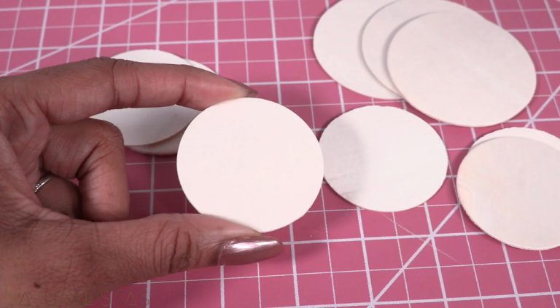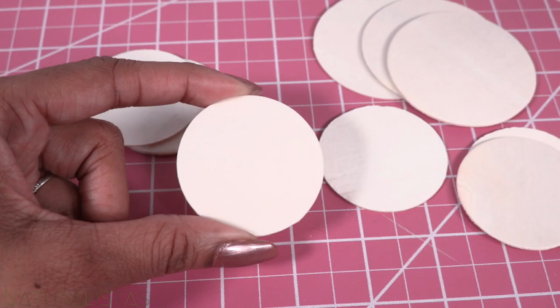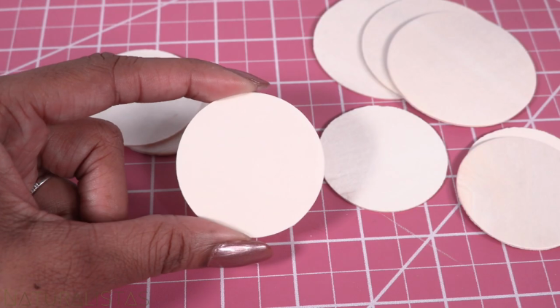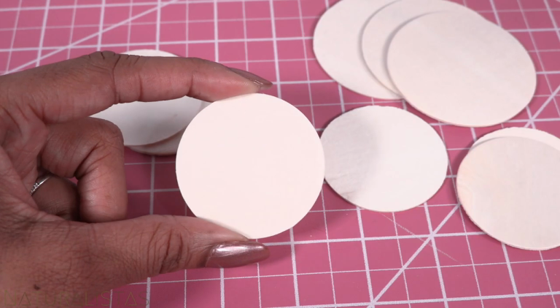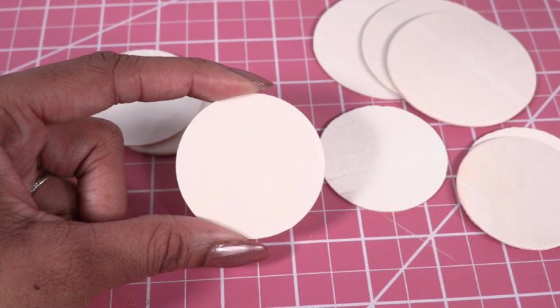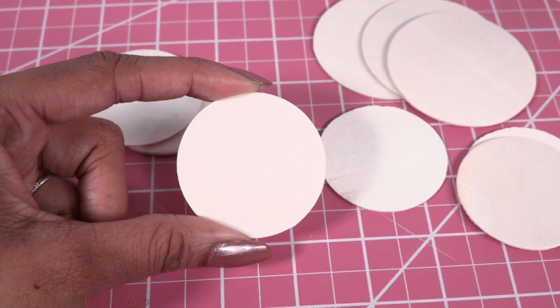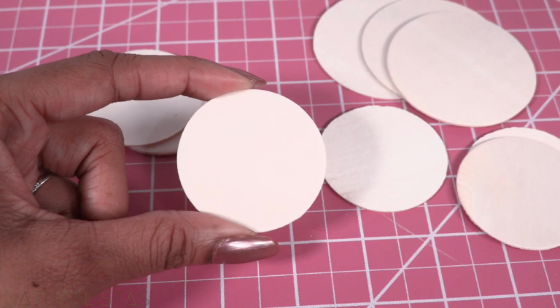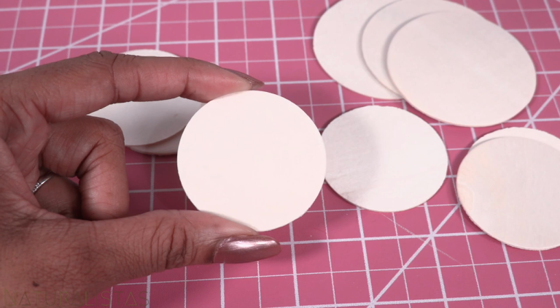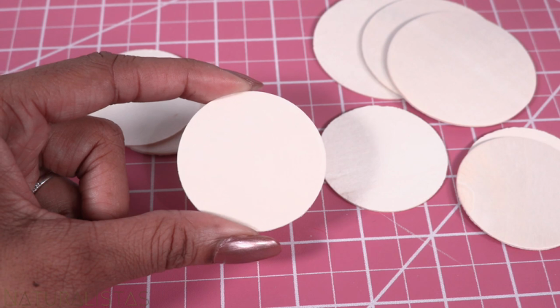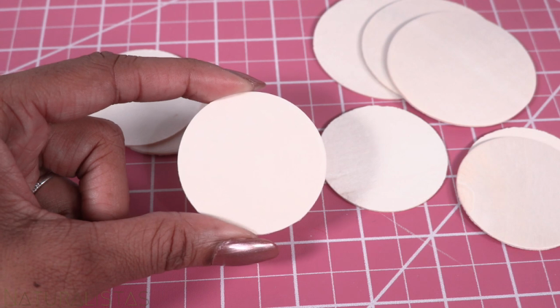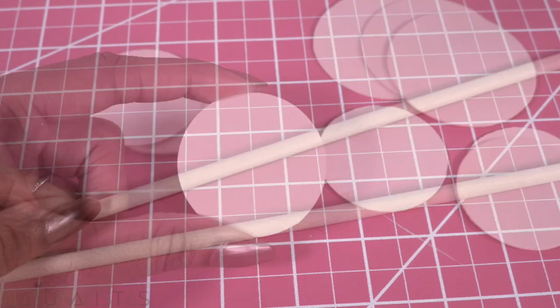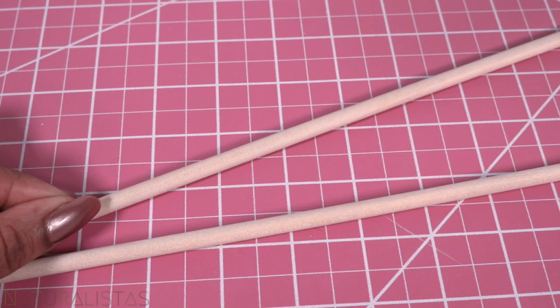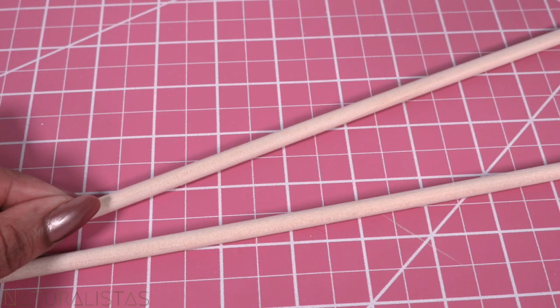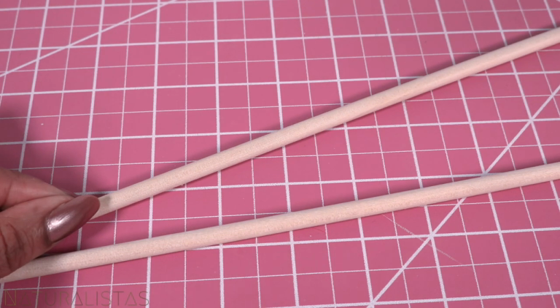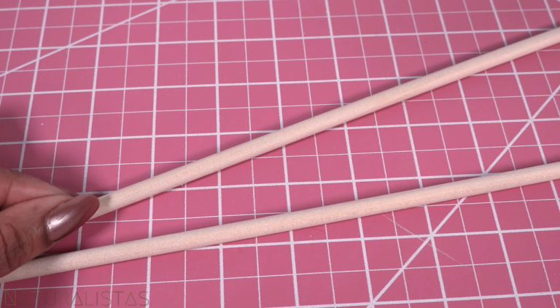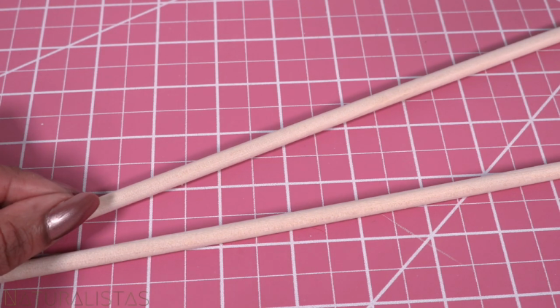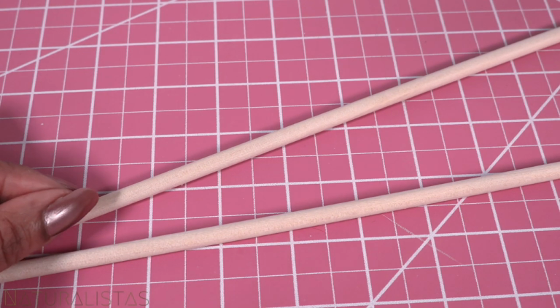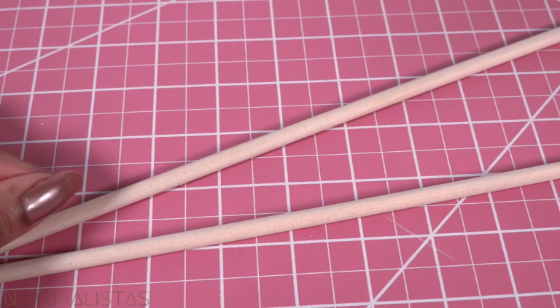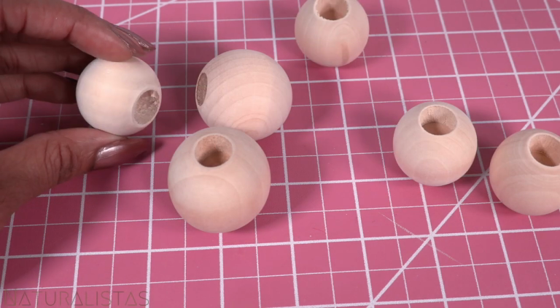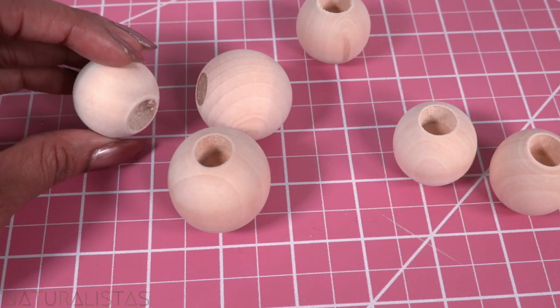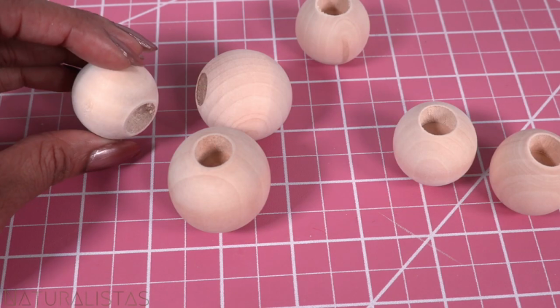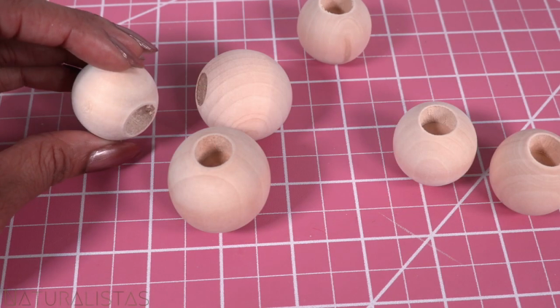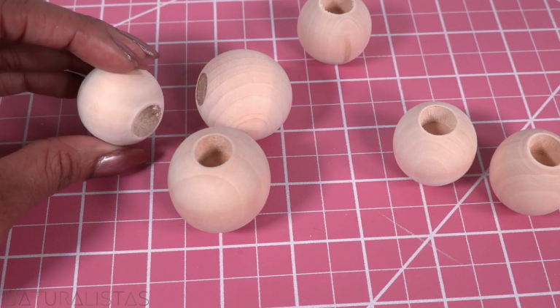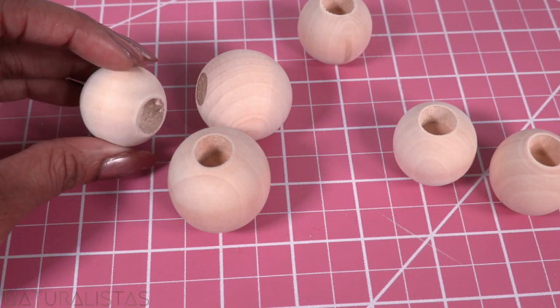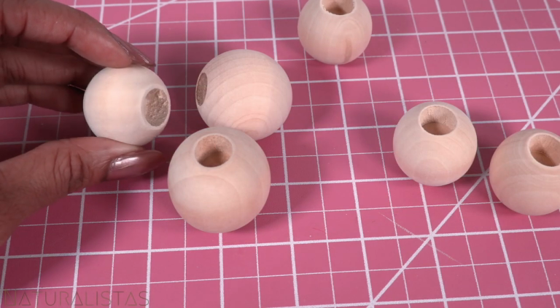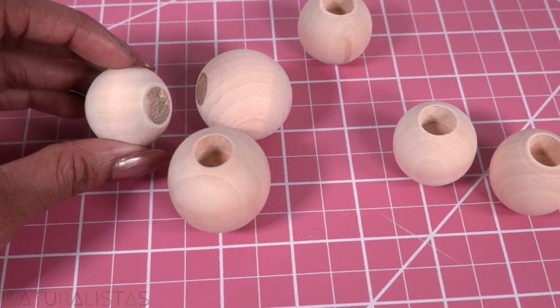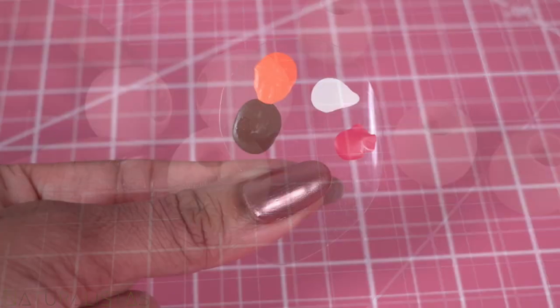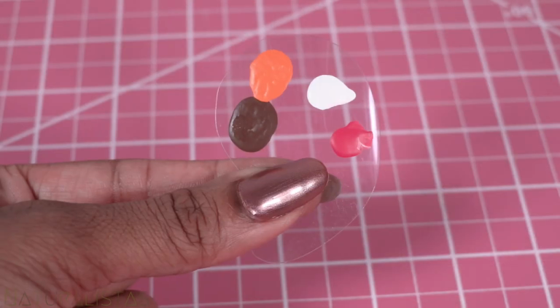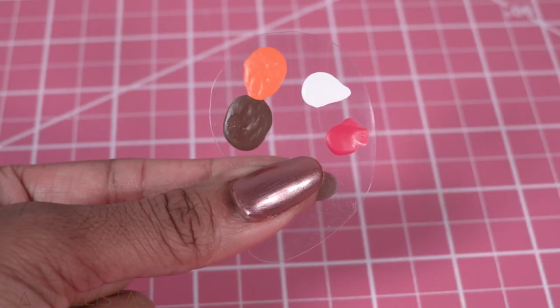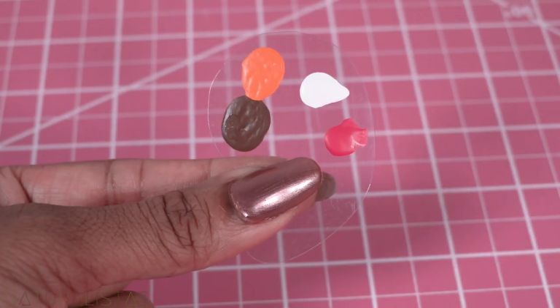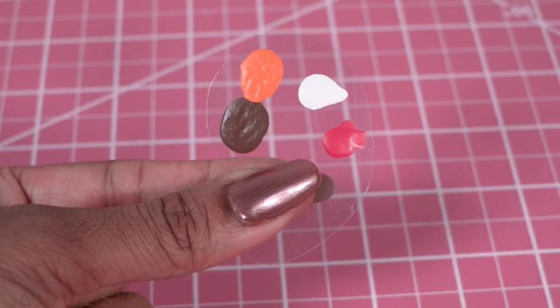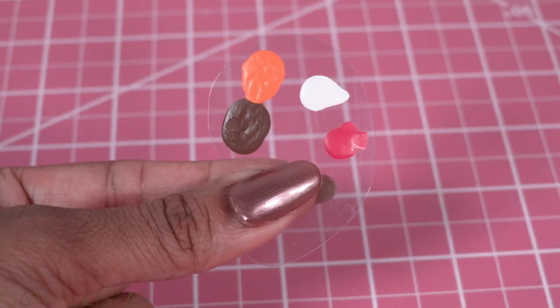Using wood cutouts, wooden dowels, wood beads, and paint.